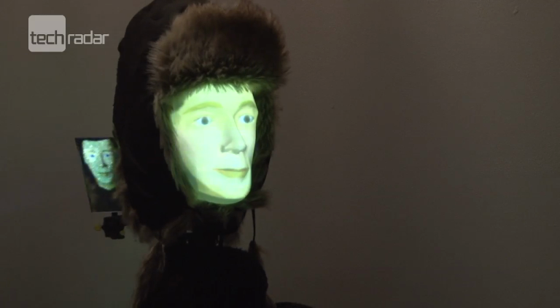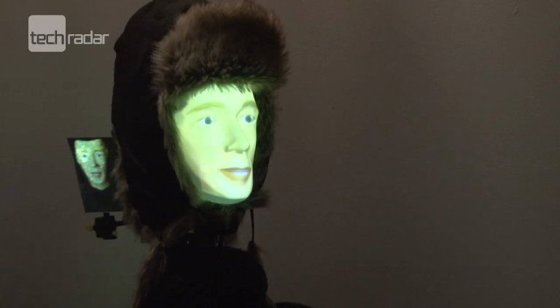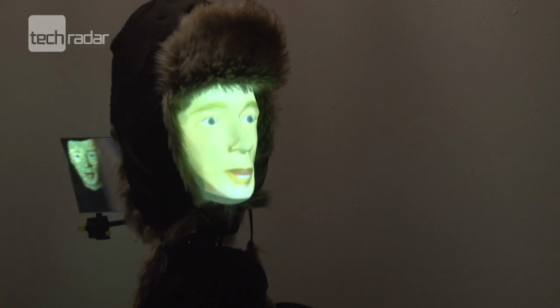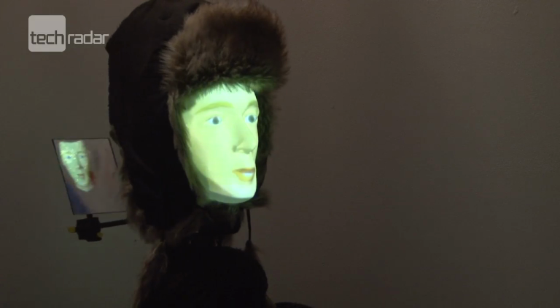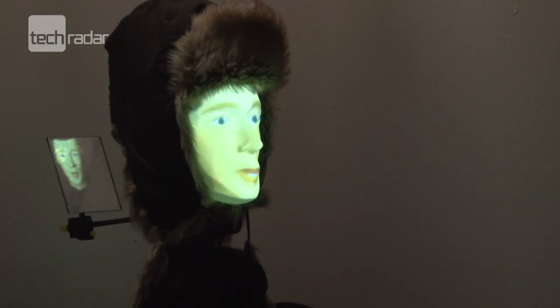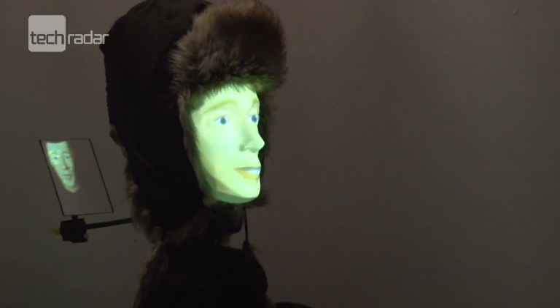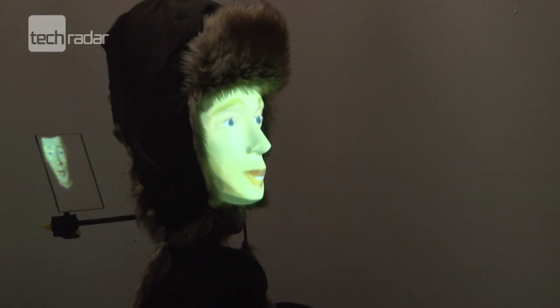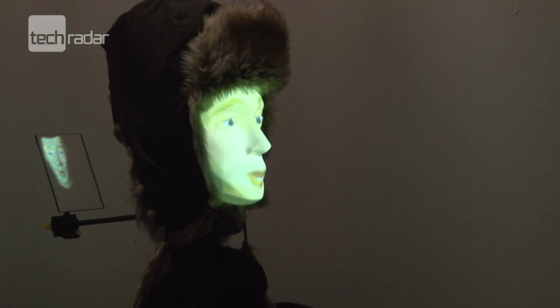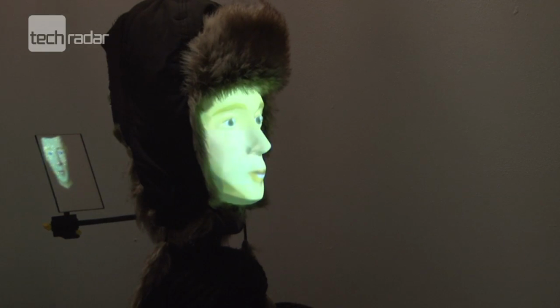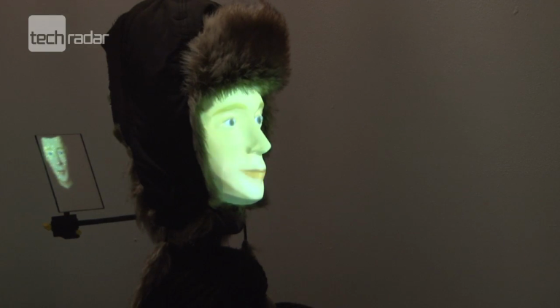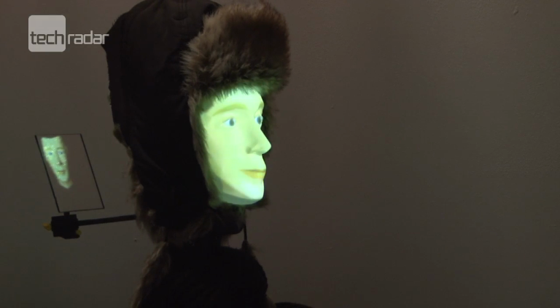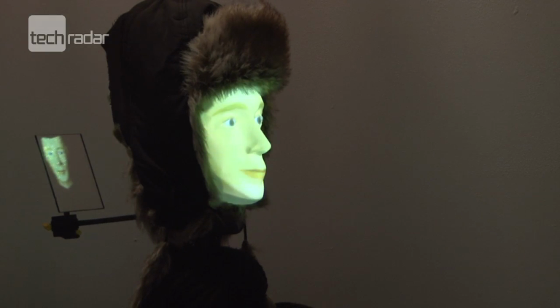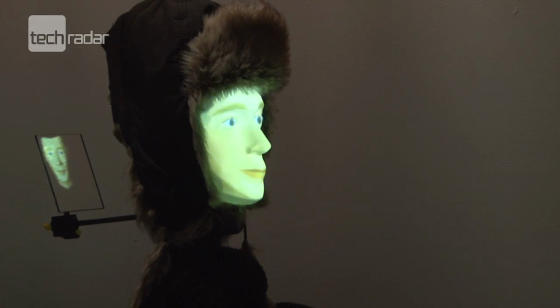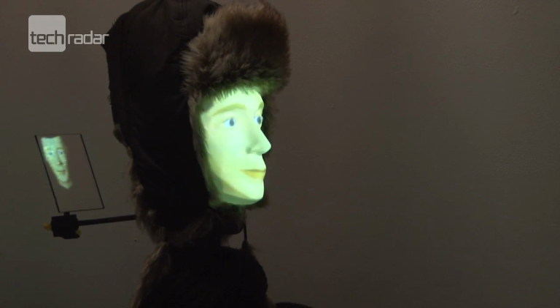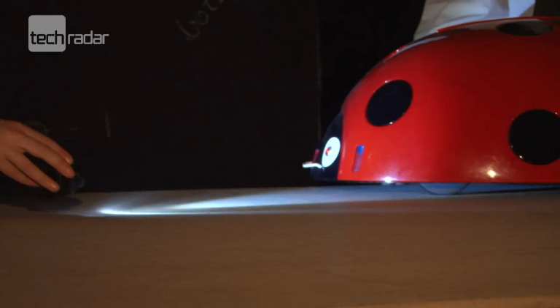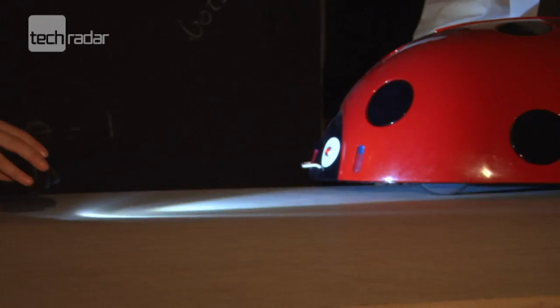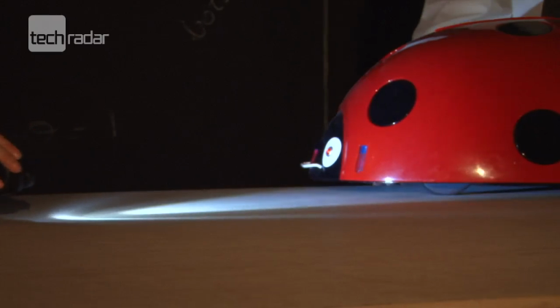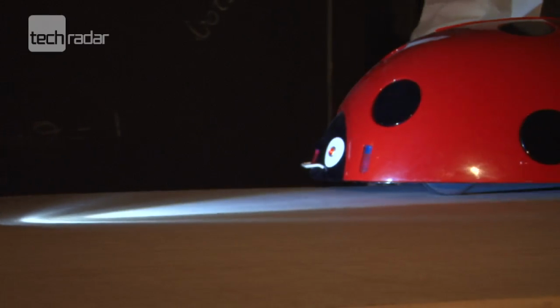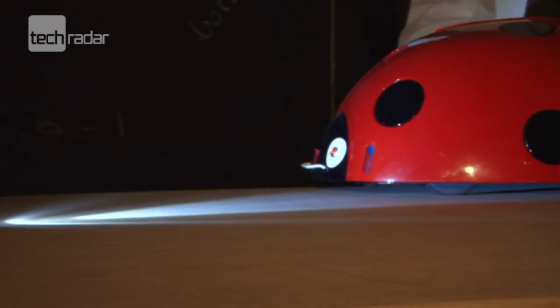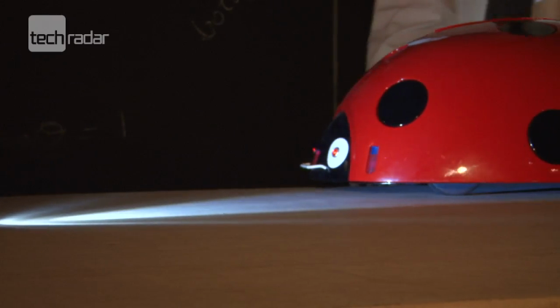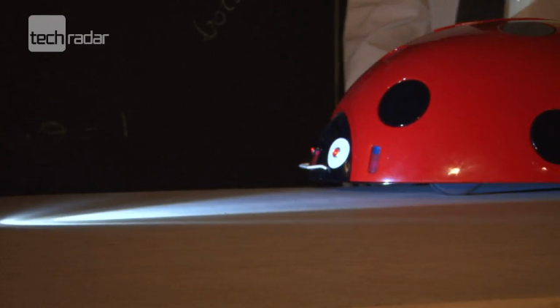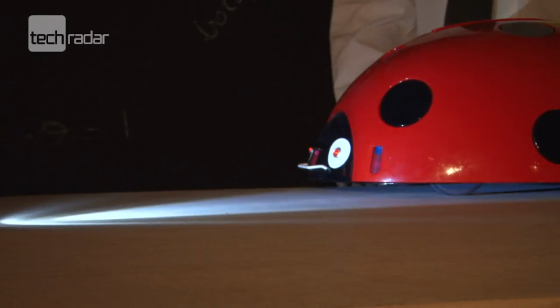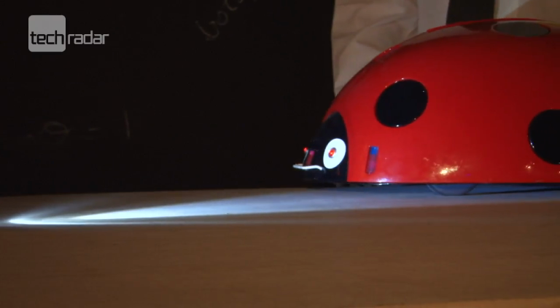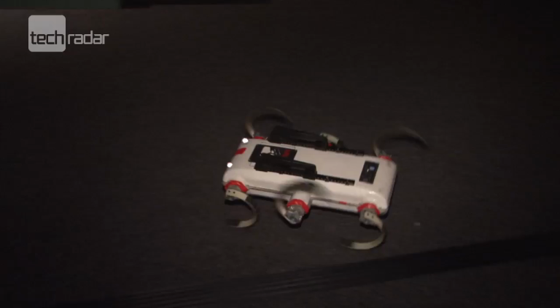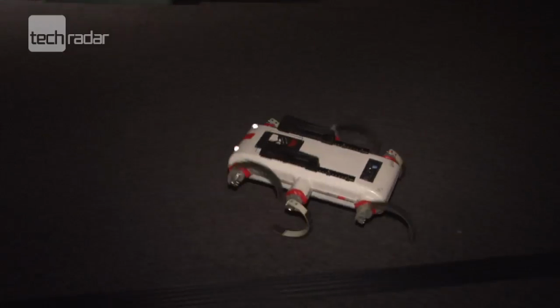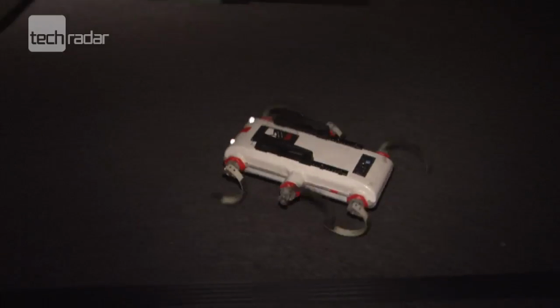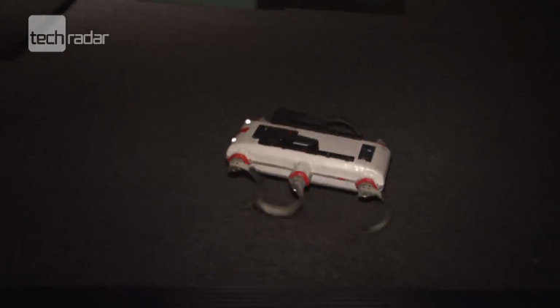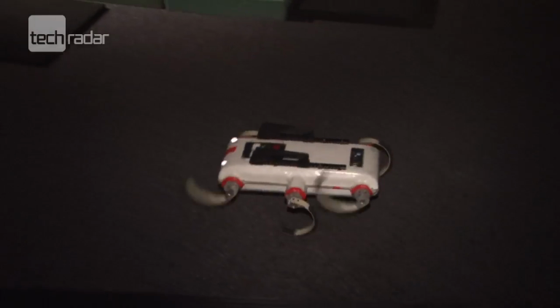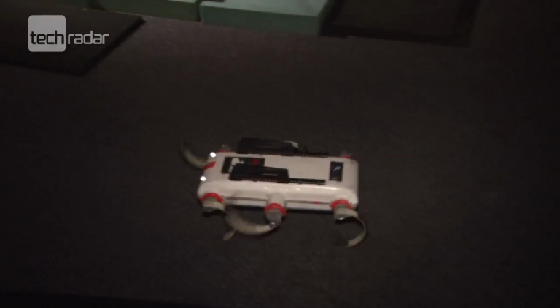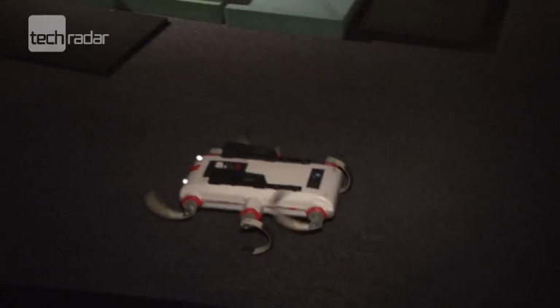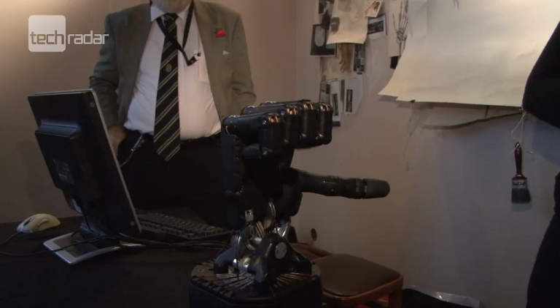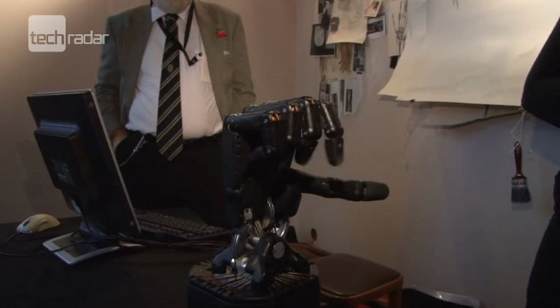The robots come in all shapes and sizes, including a ladybird, a cockroach and a bionic hand.